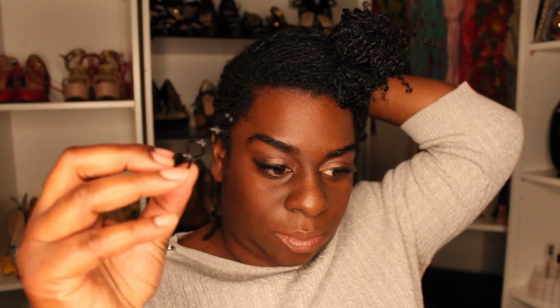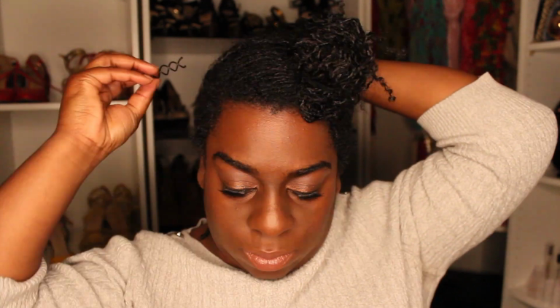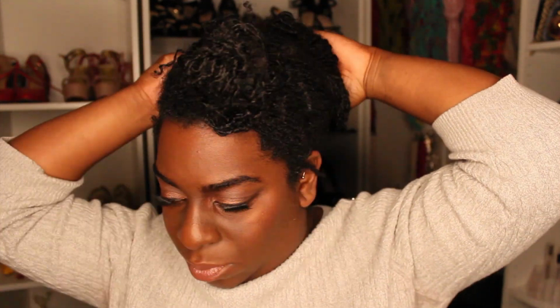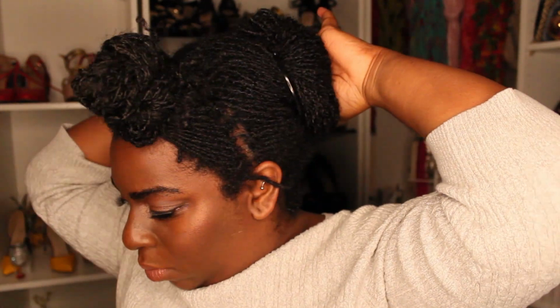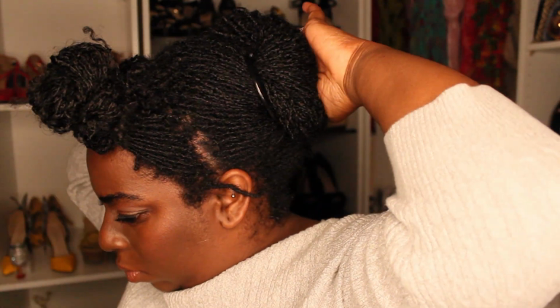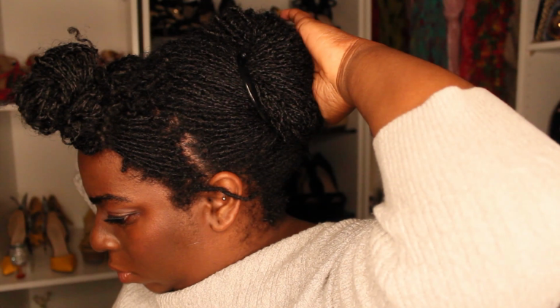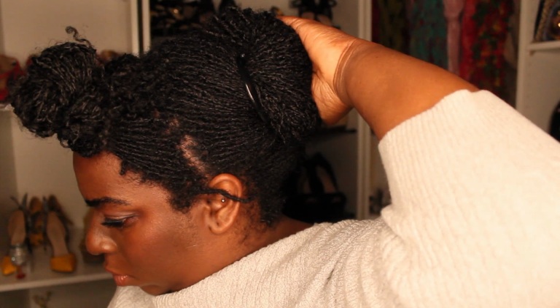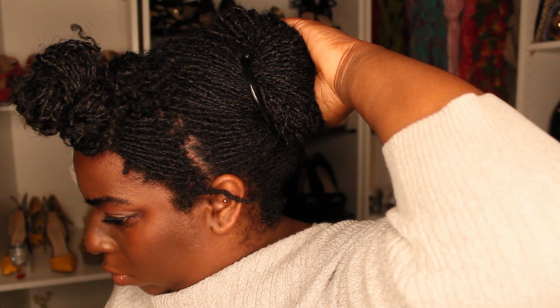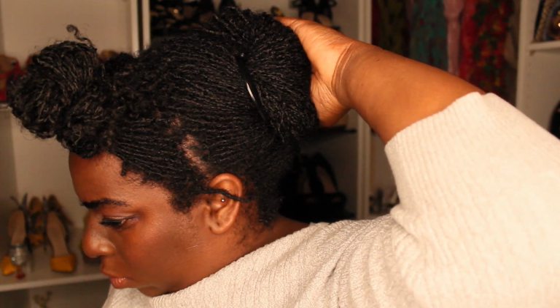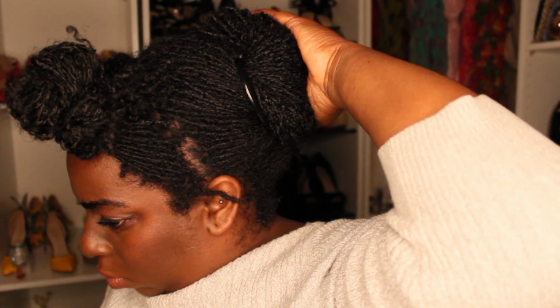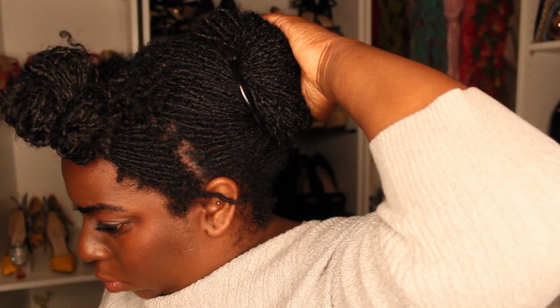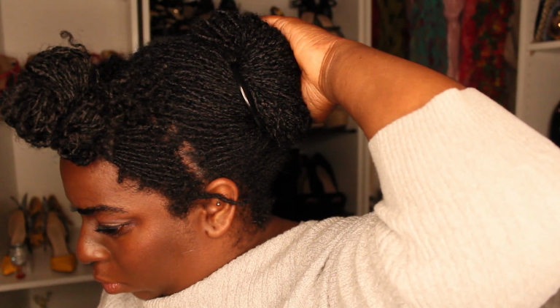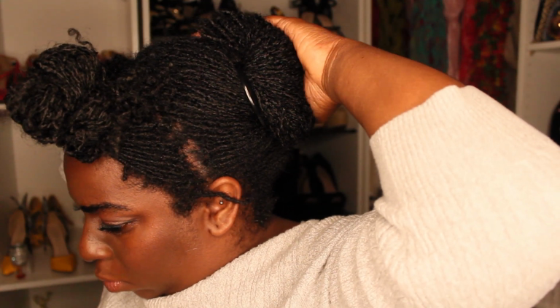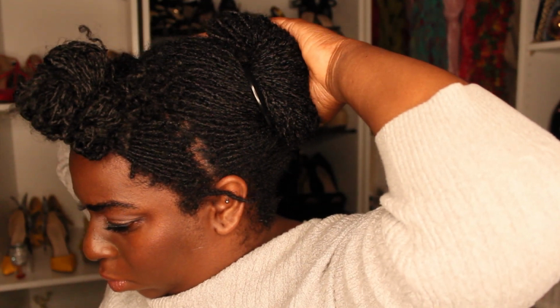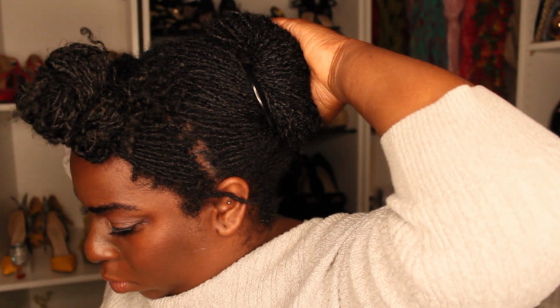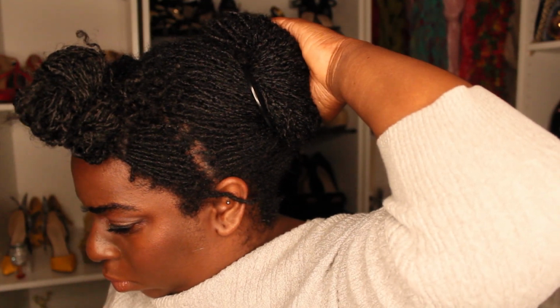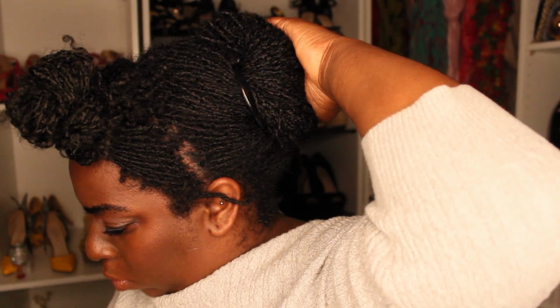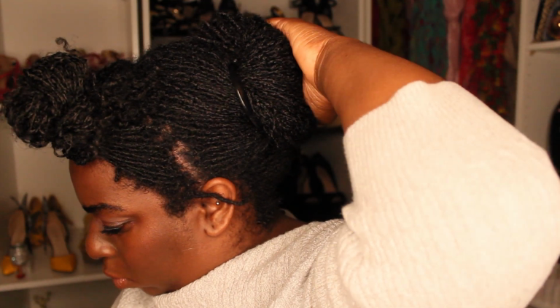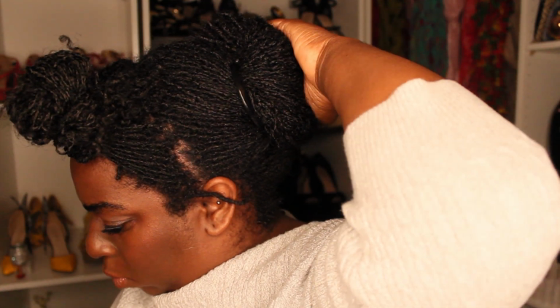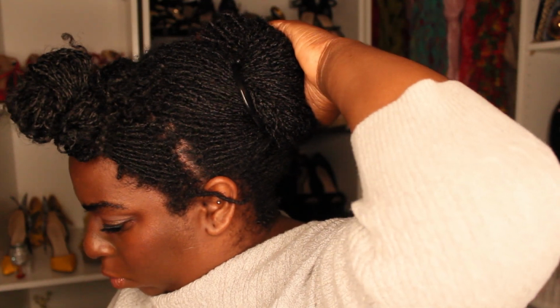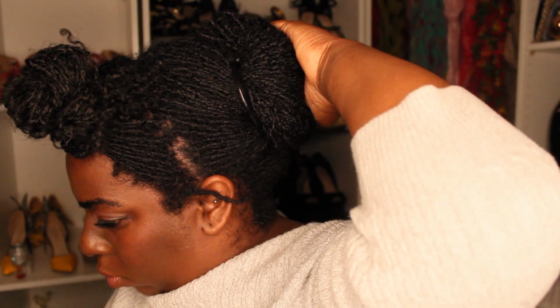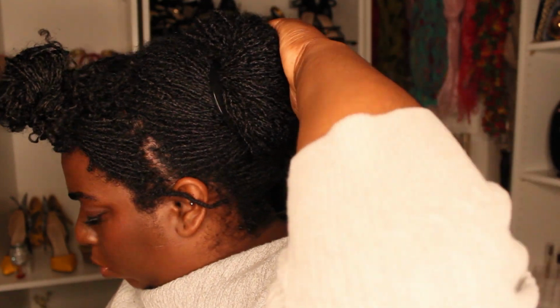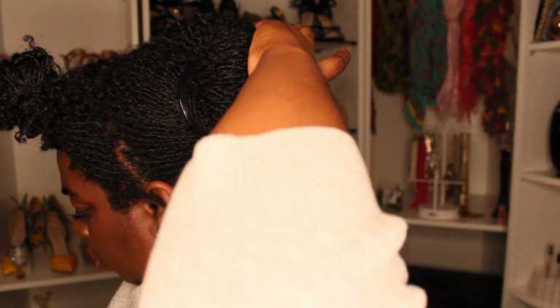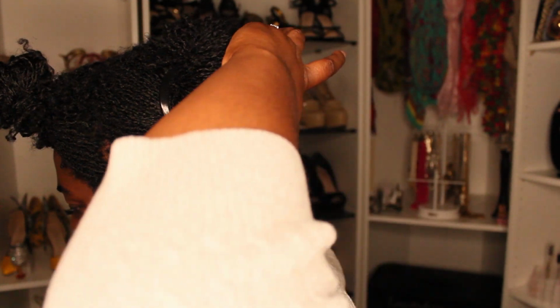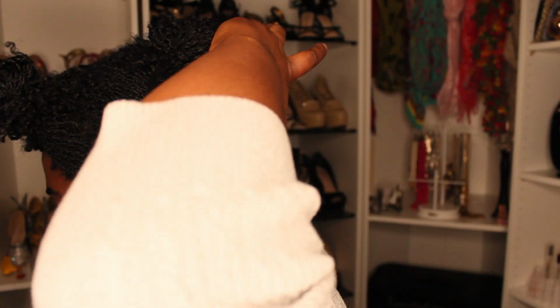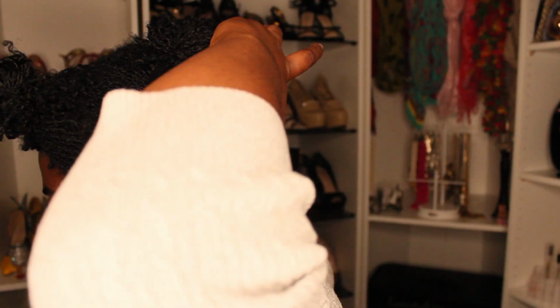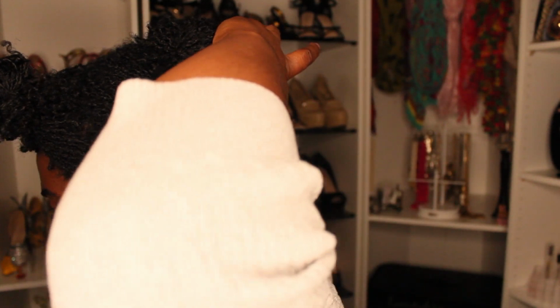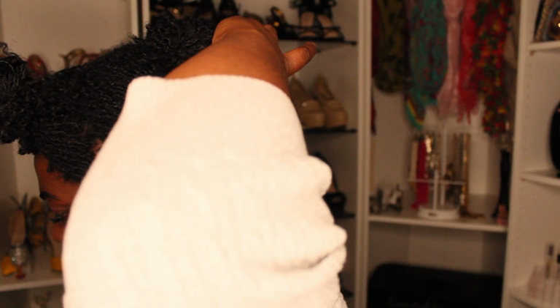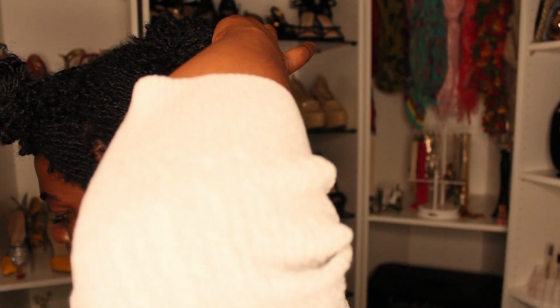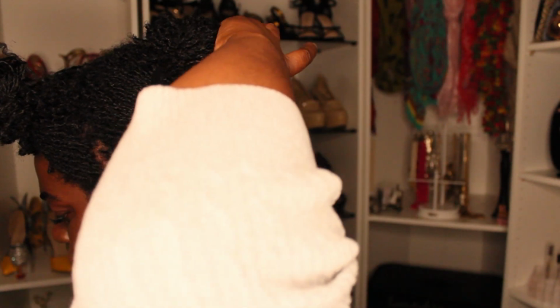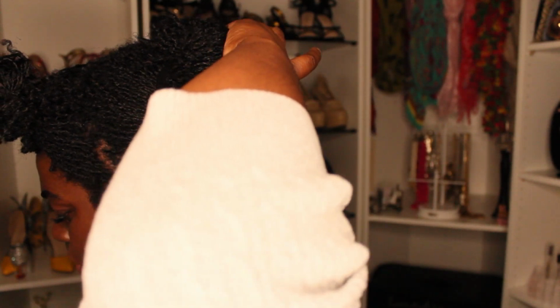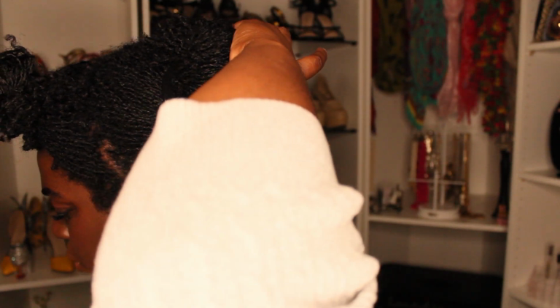It took me two twisty pins to get all of my hair securely pinned into the roll.